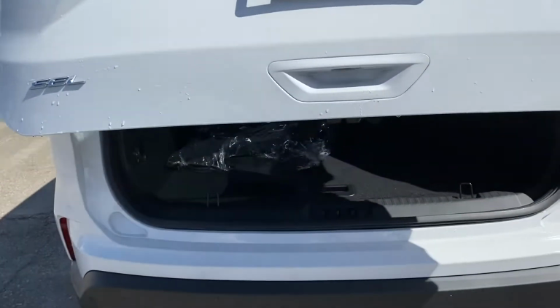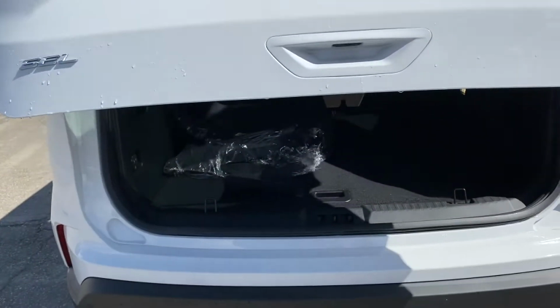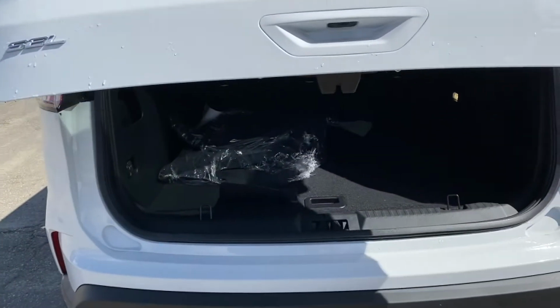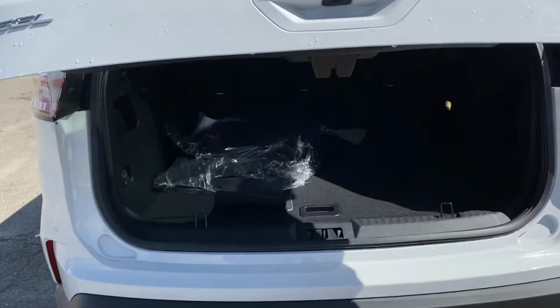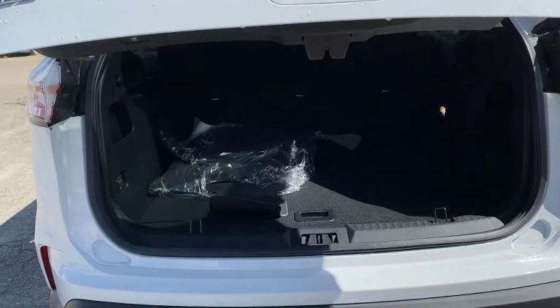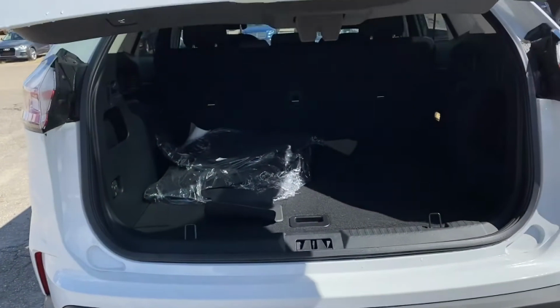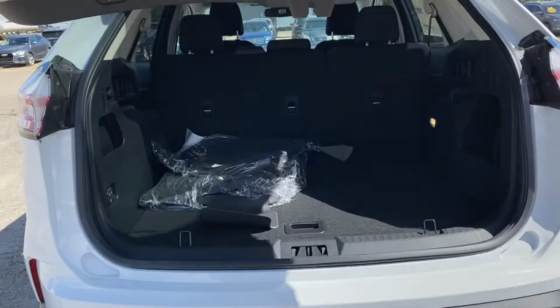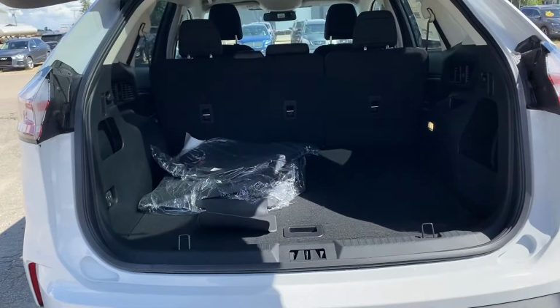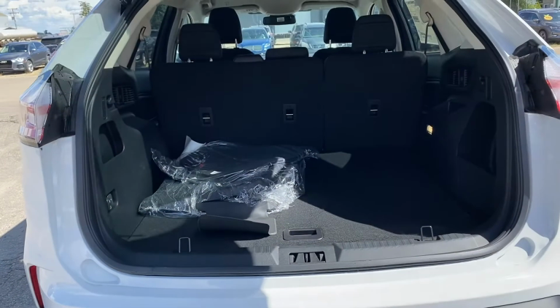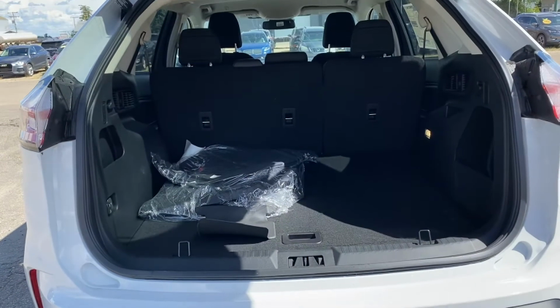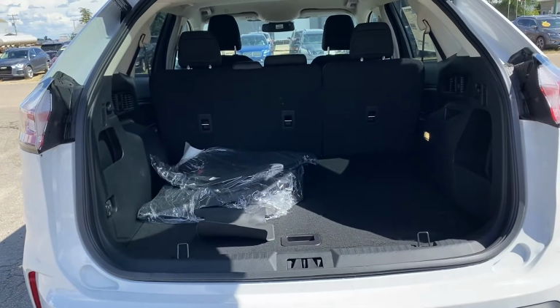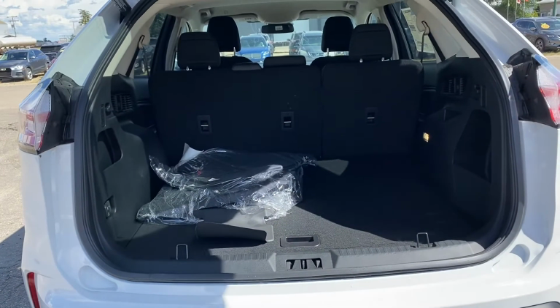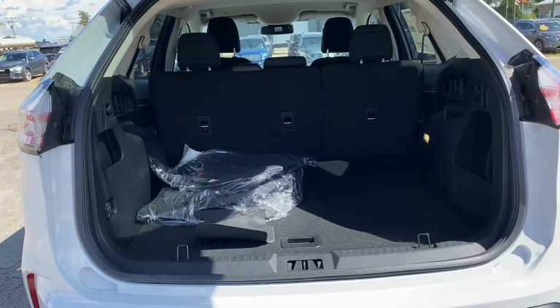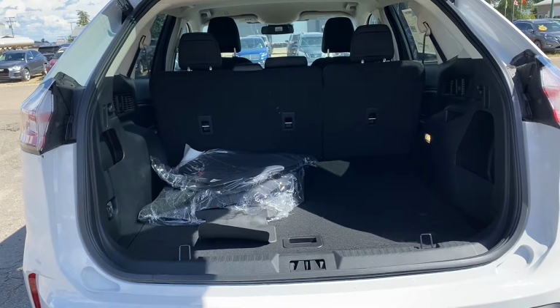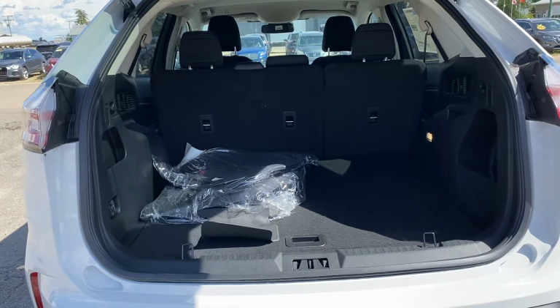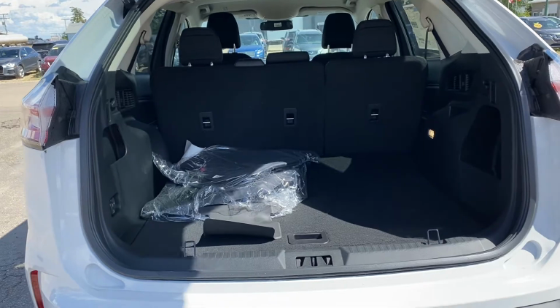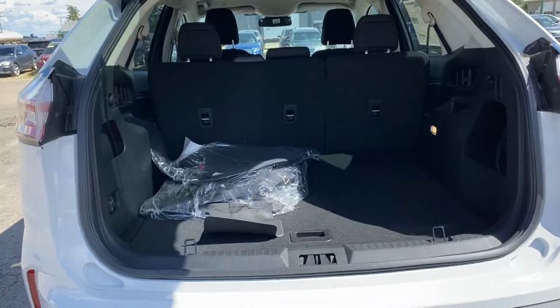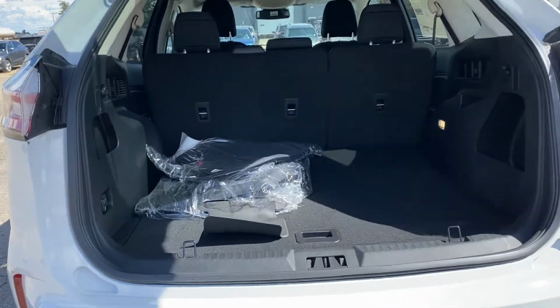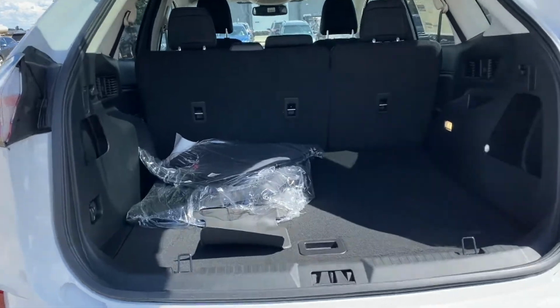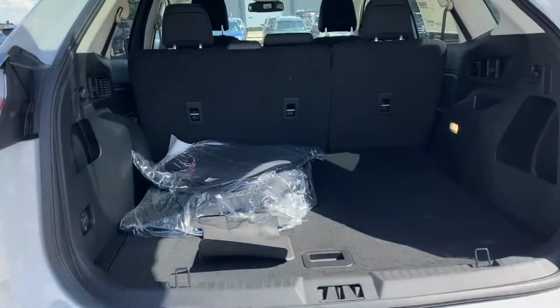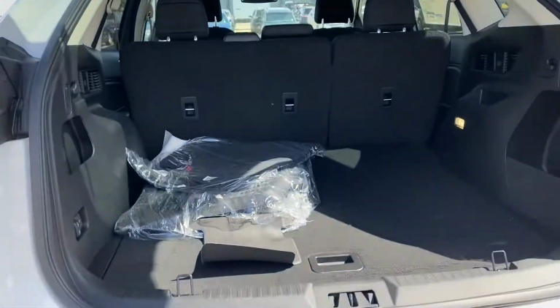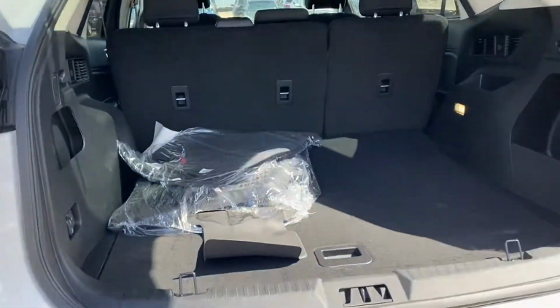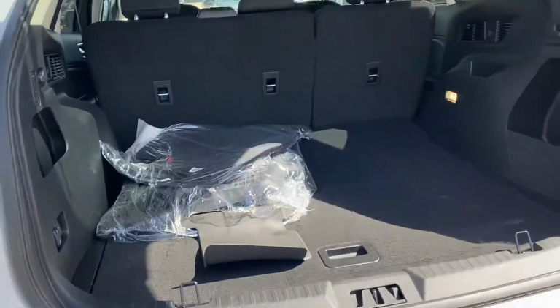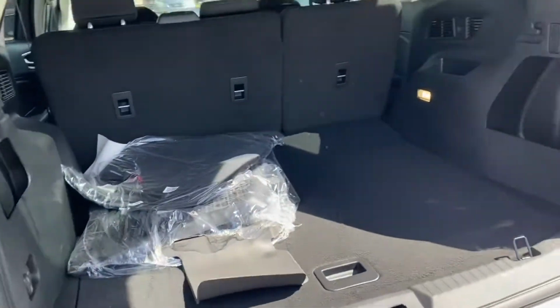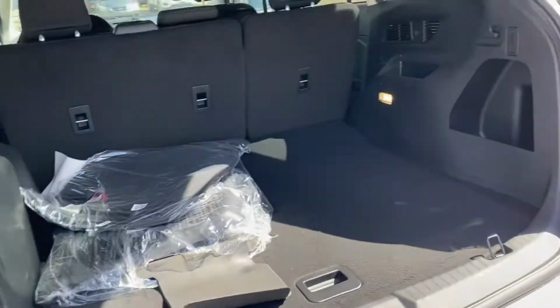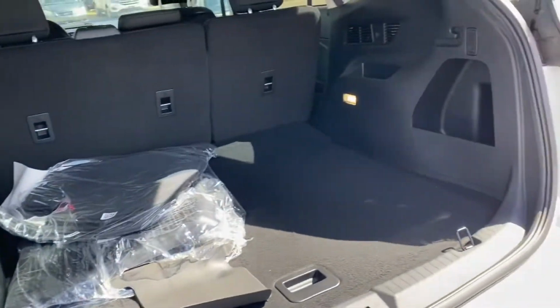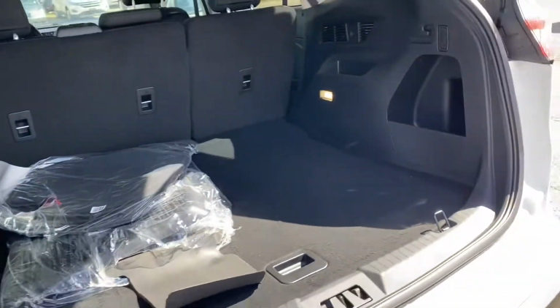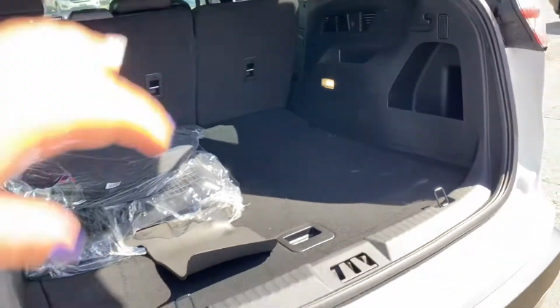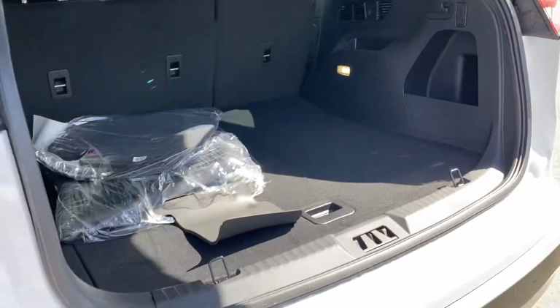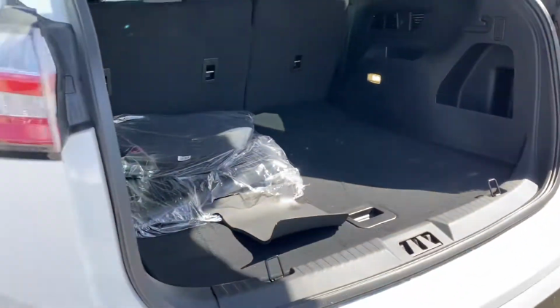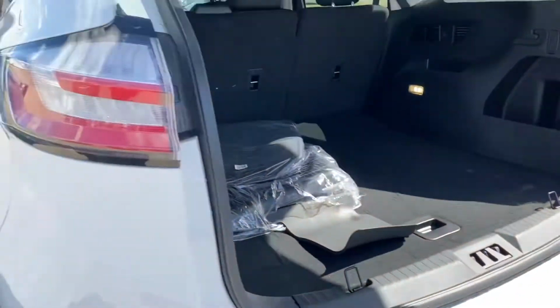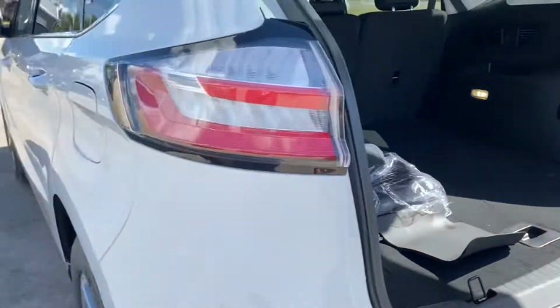Open up, you got lots of room back here. Push of the button and the trunk will automatically close.